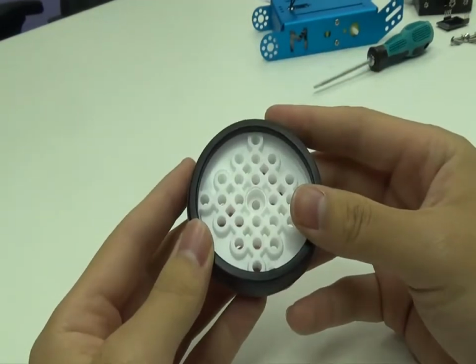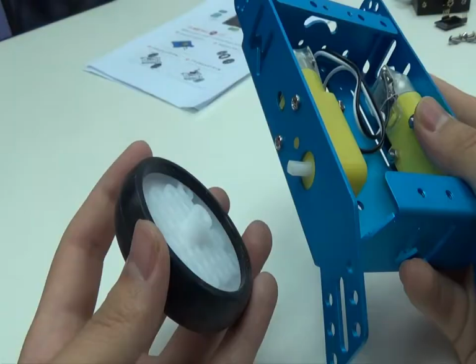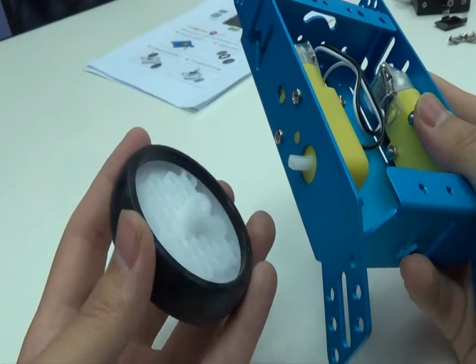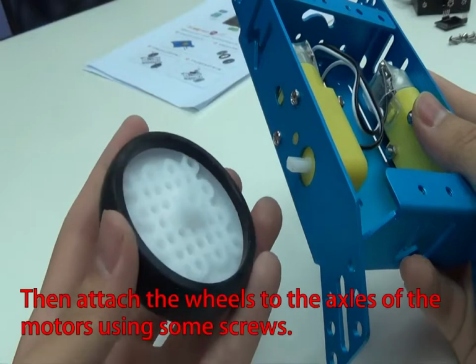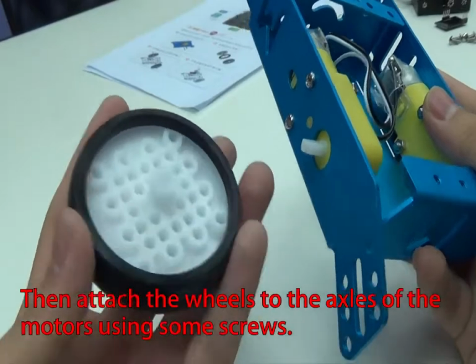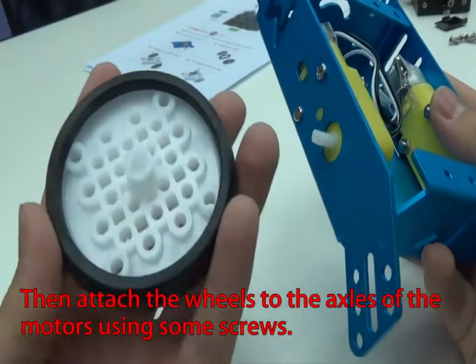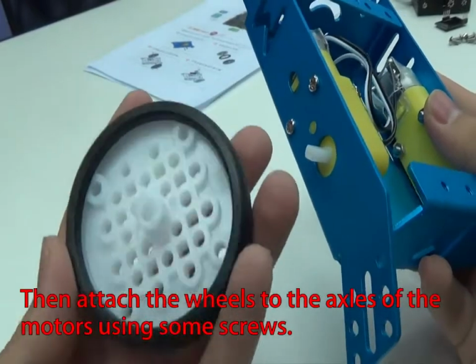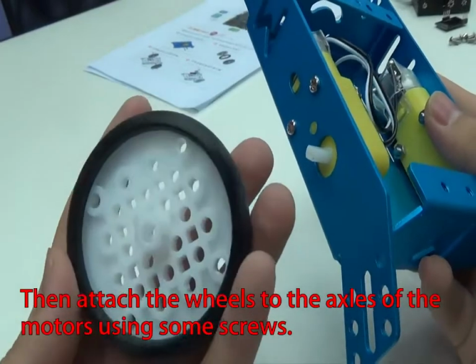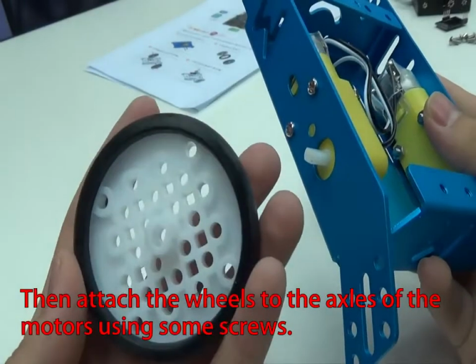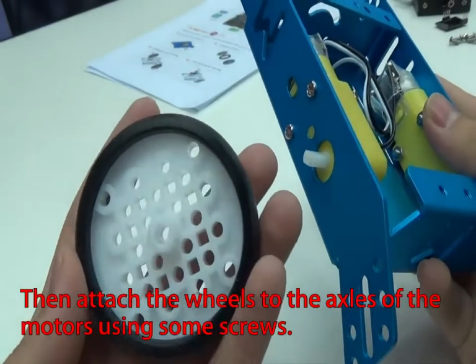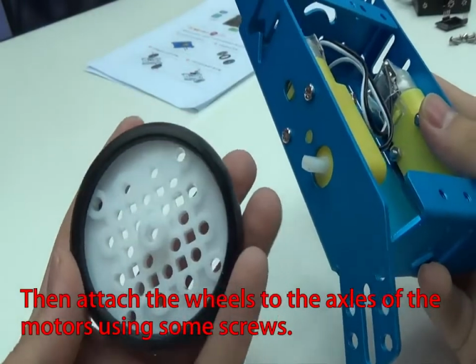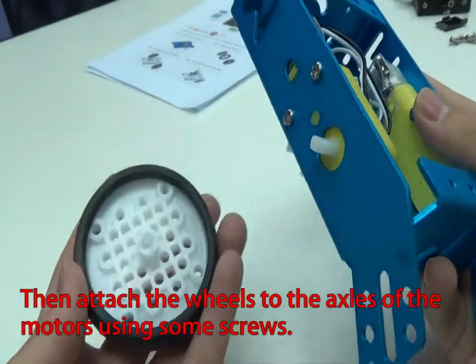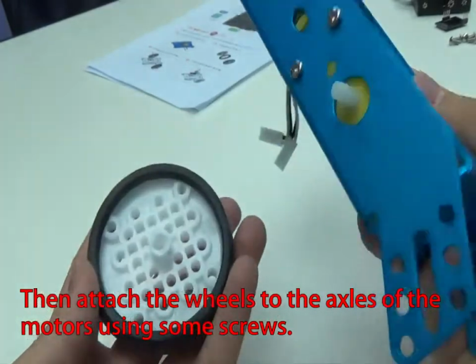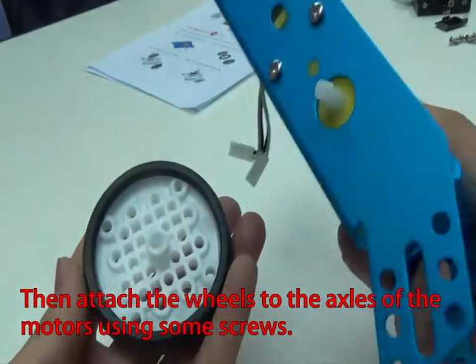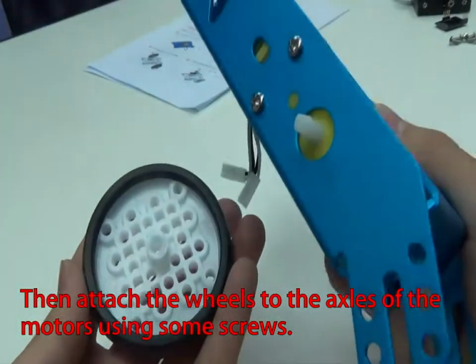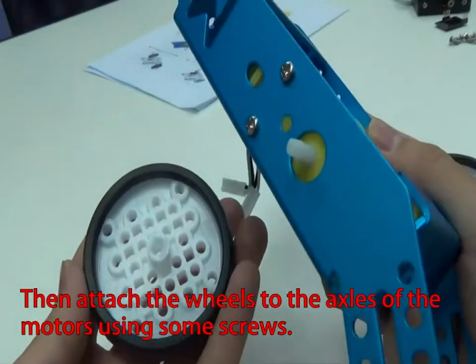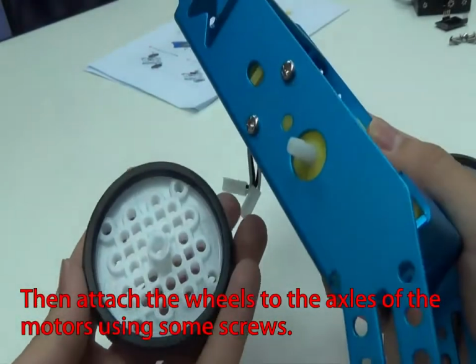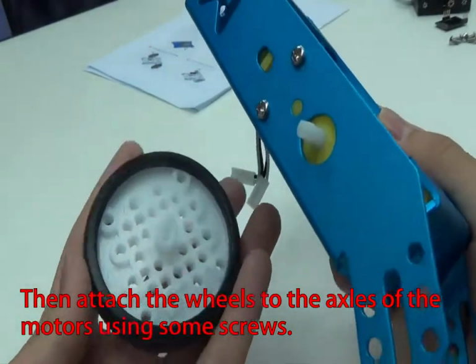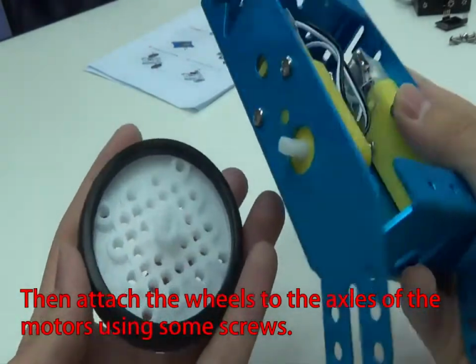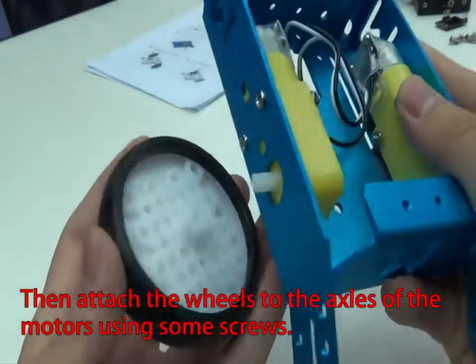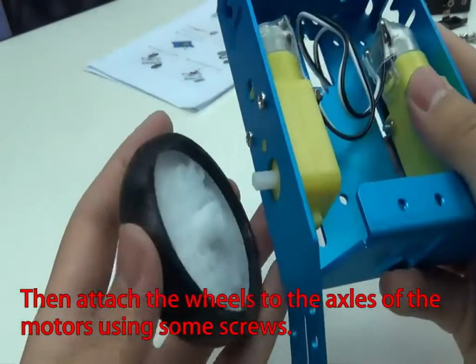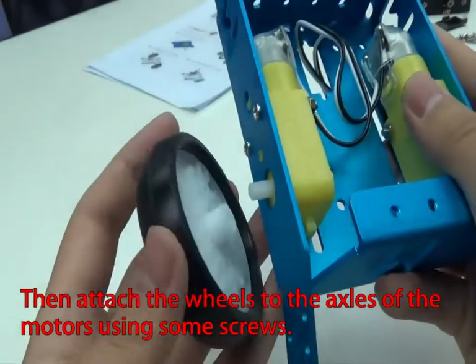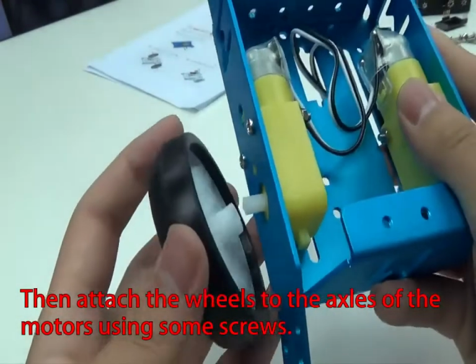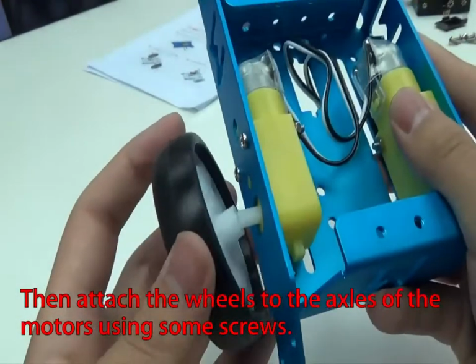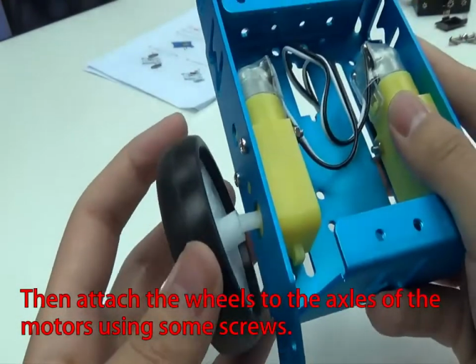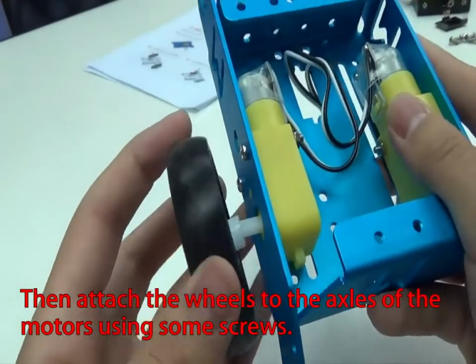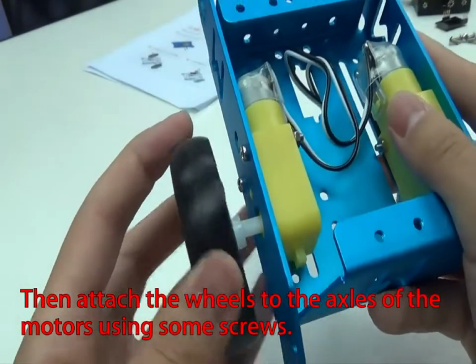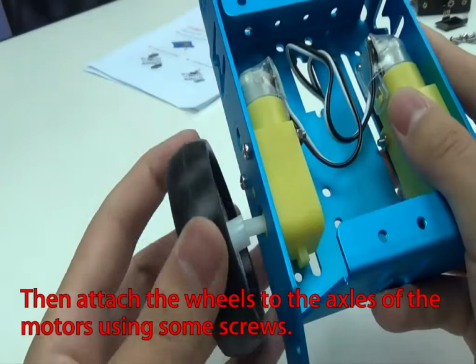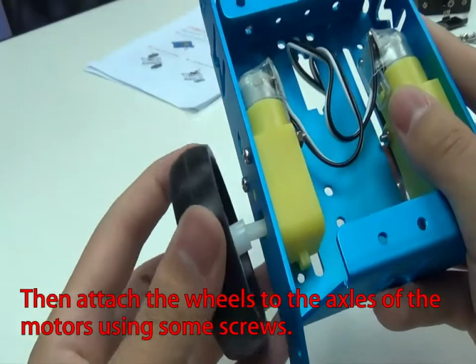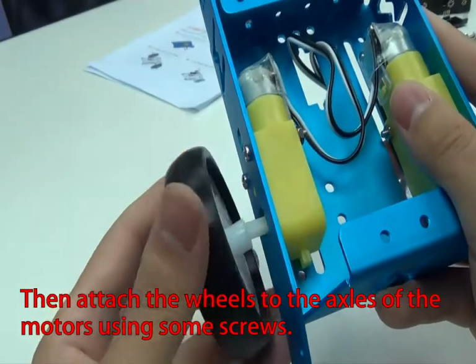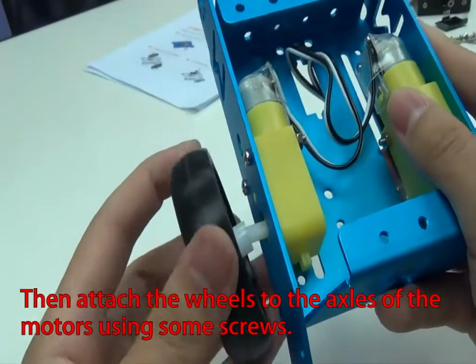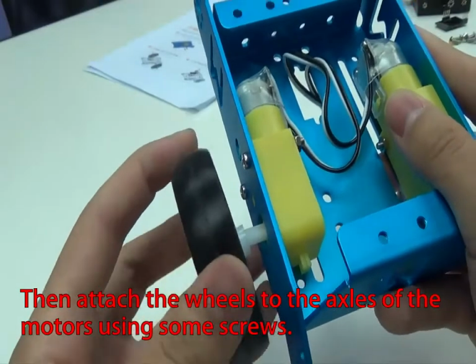Then attach the wheels to the axles of the motors using some screws.